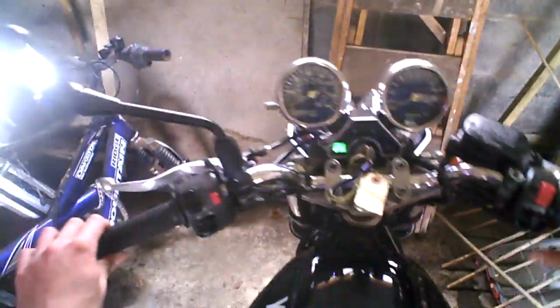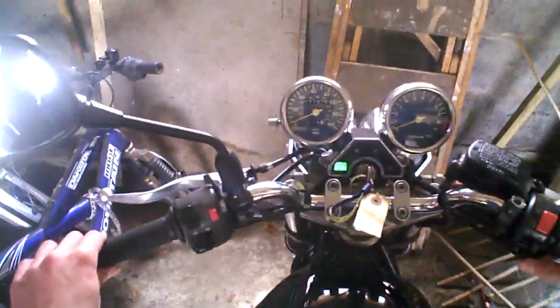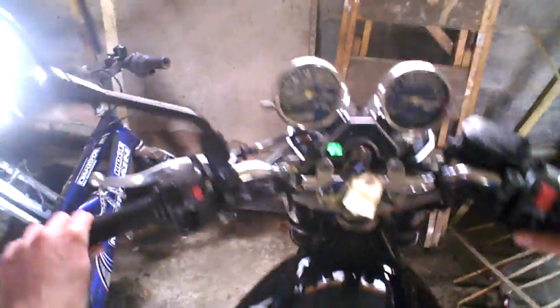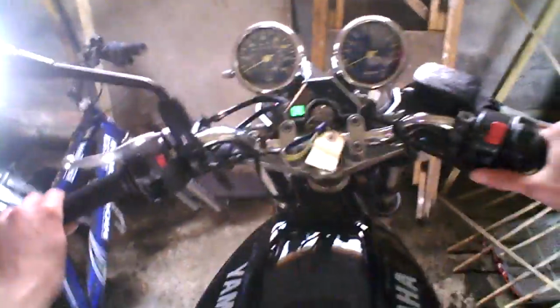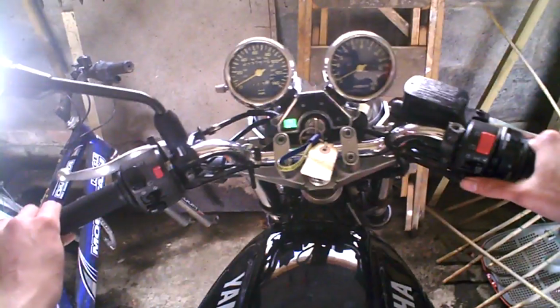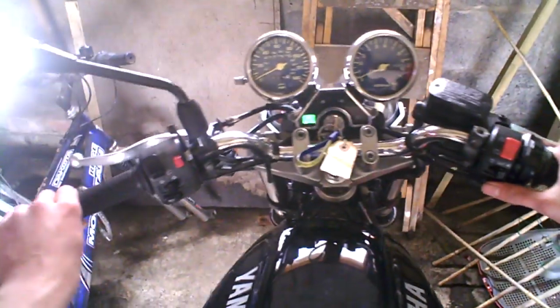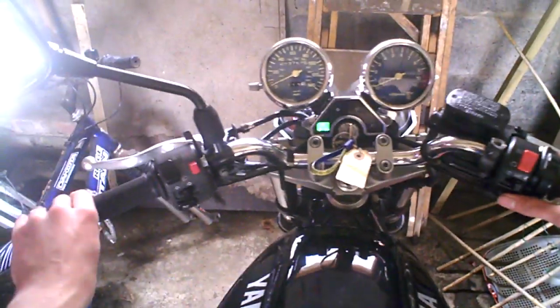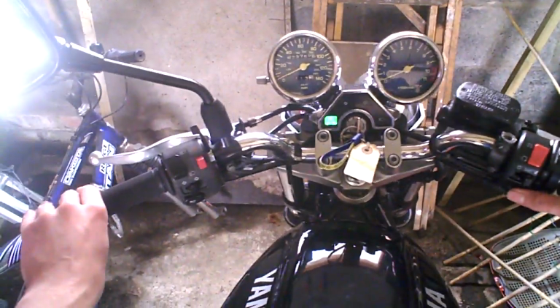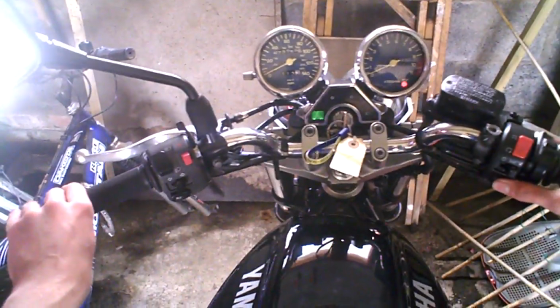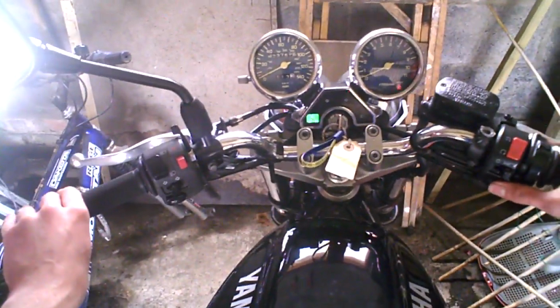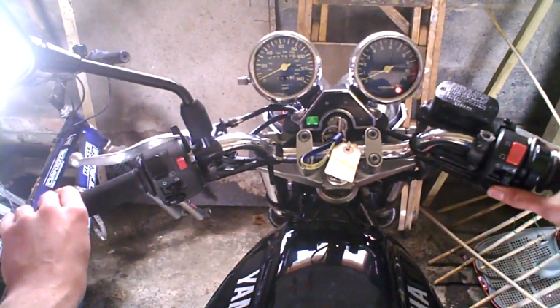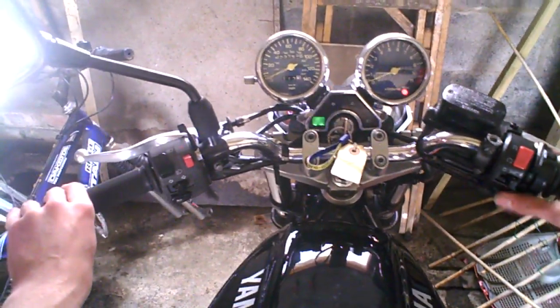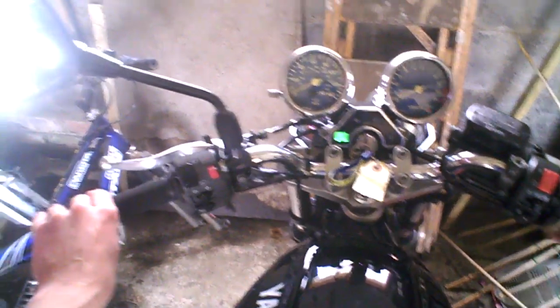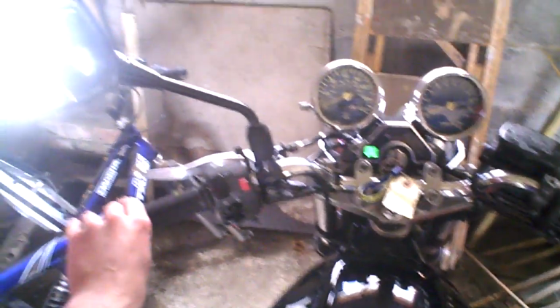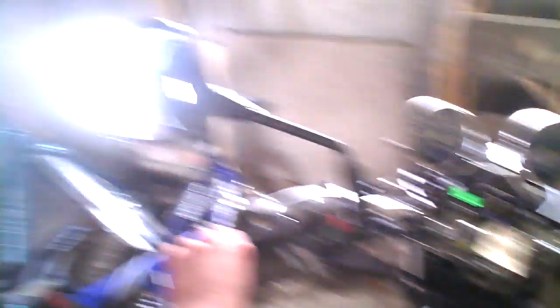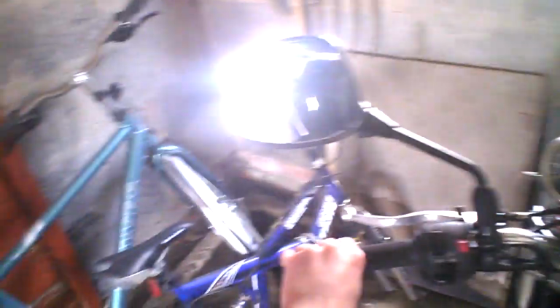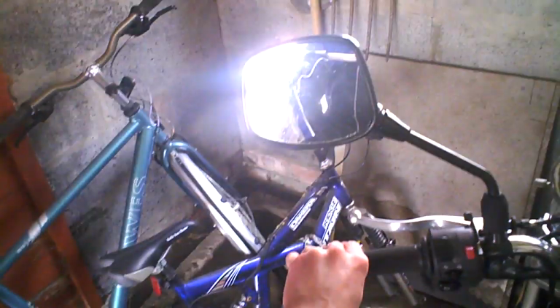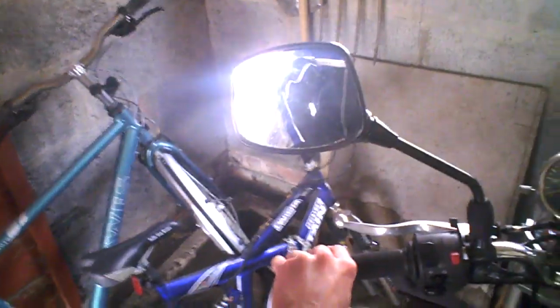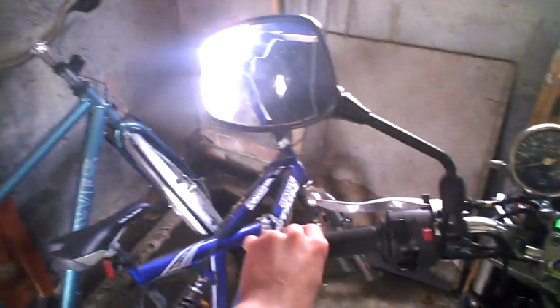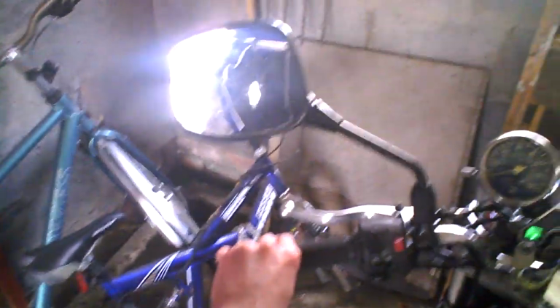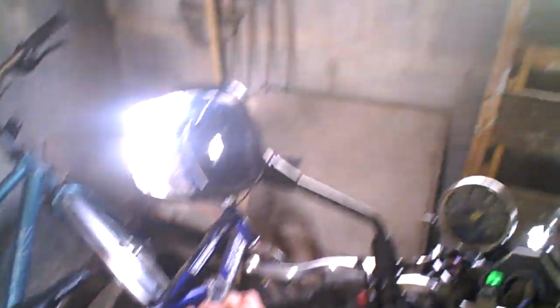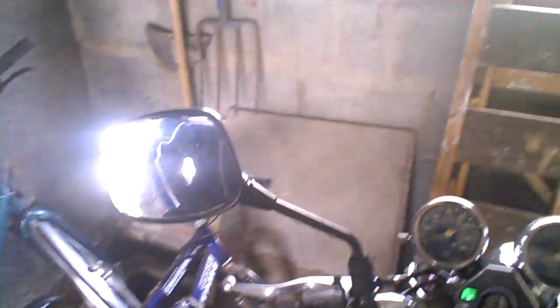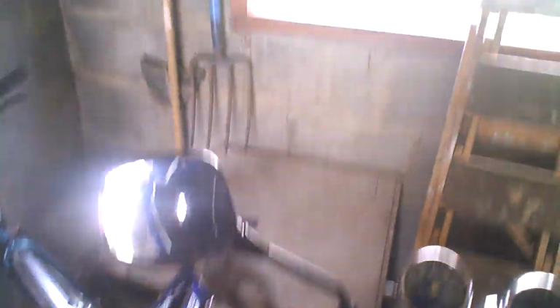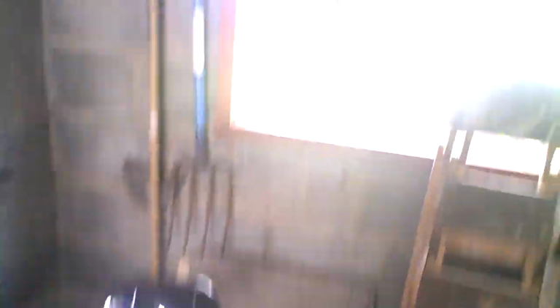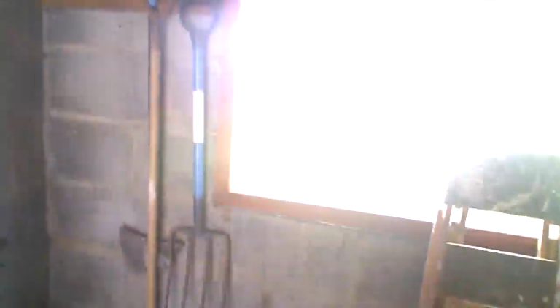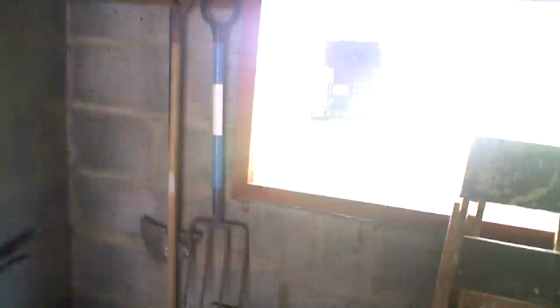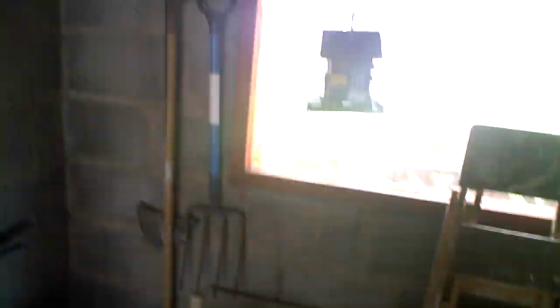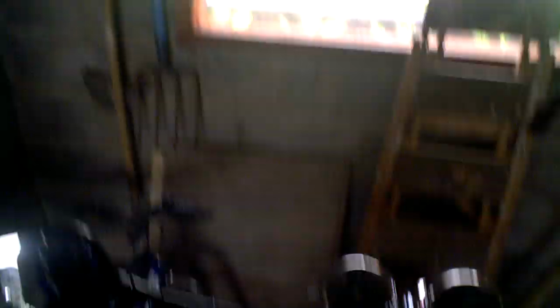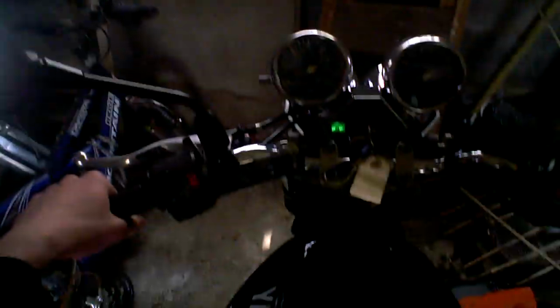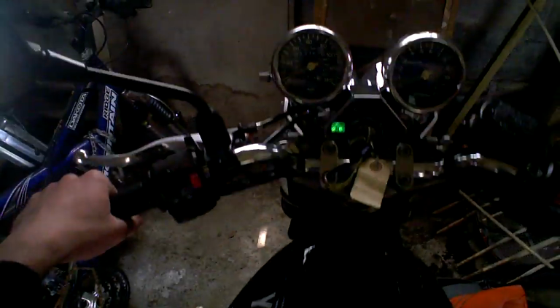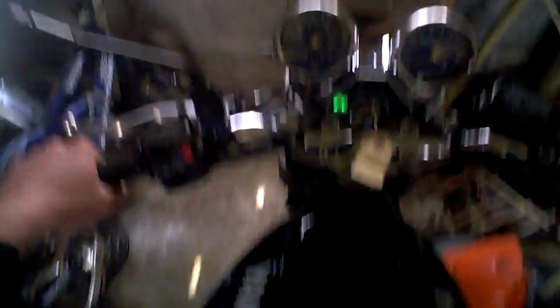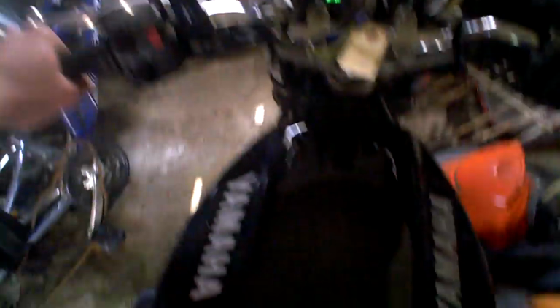But the thing is the battery is dead, so I need to bump start it. Which should be fun.